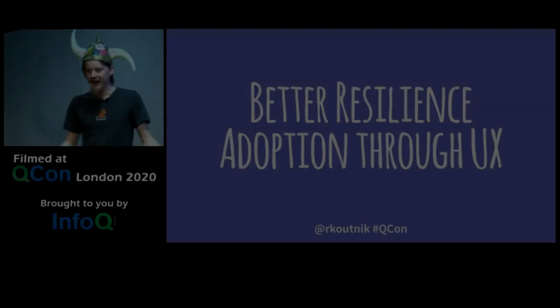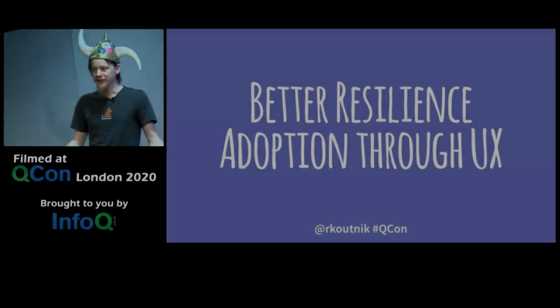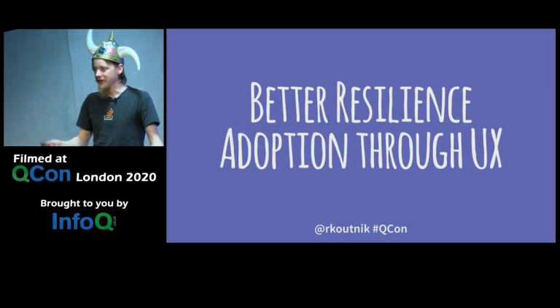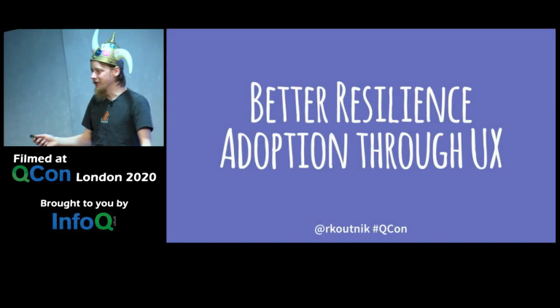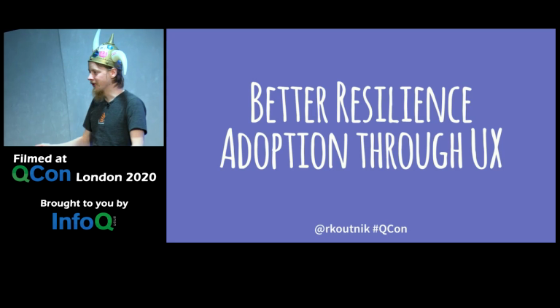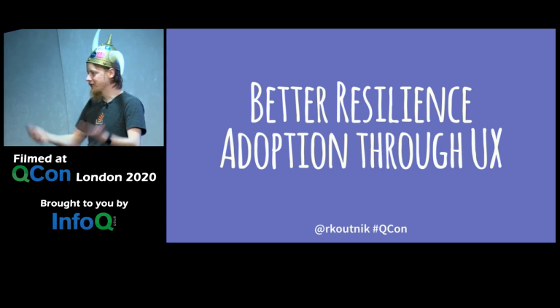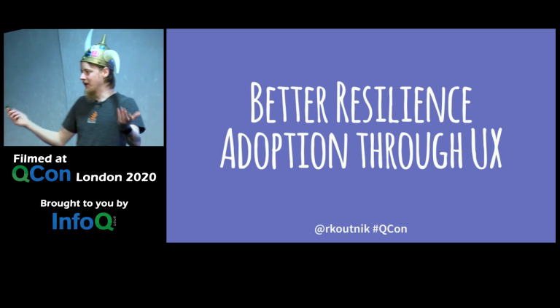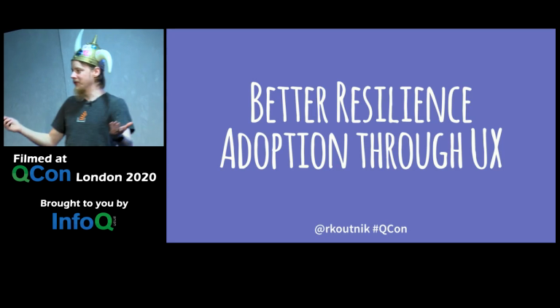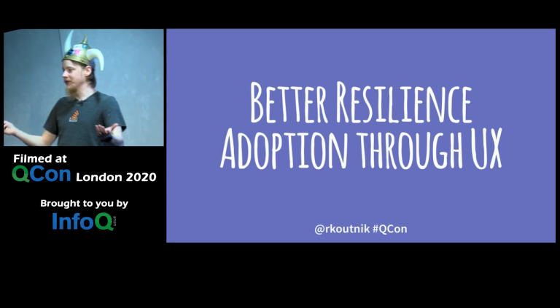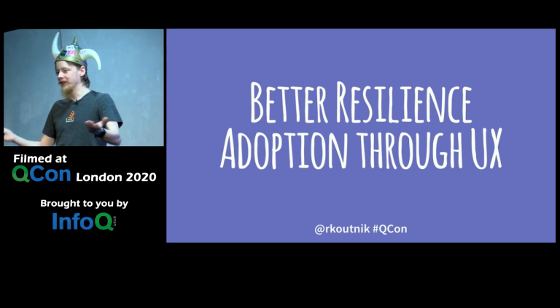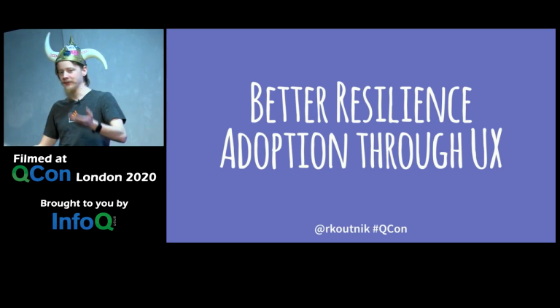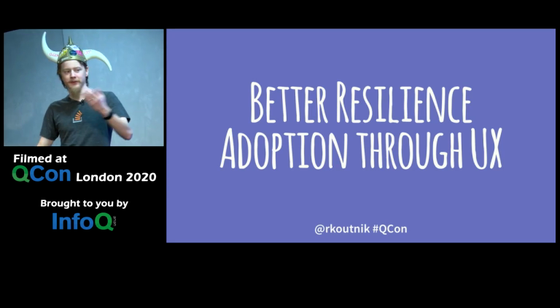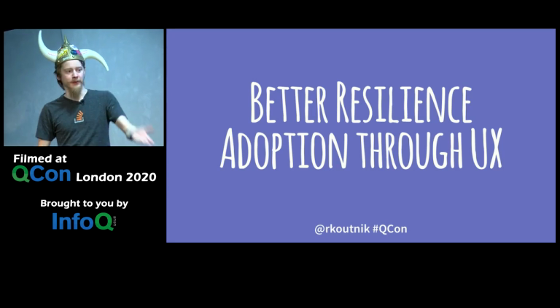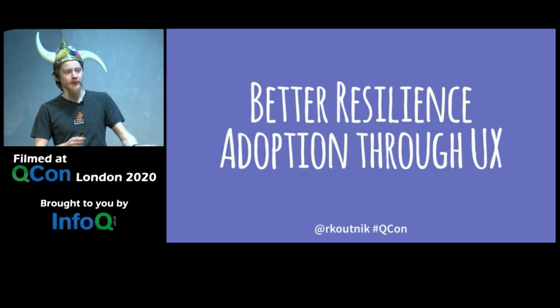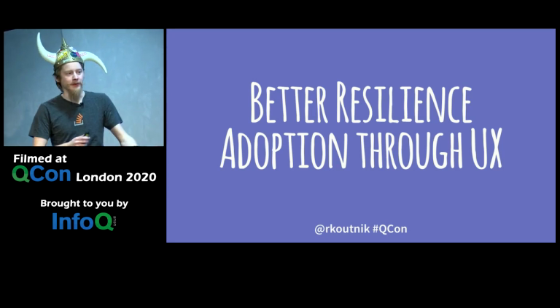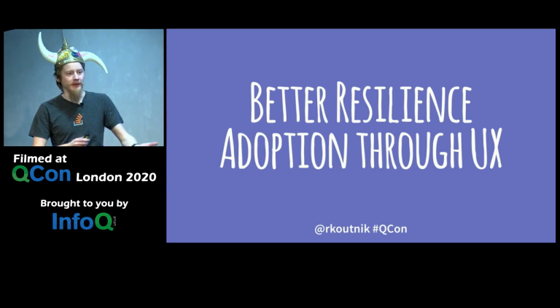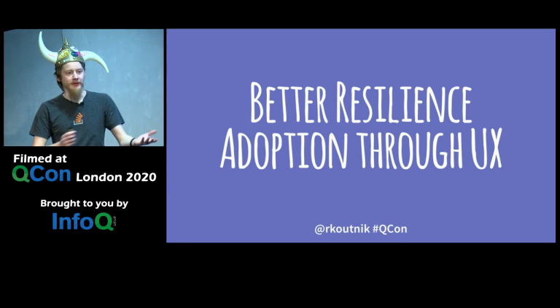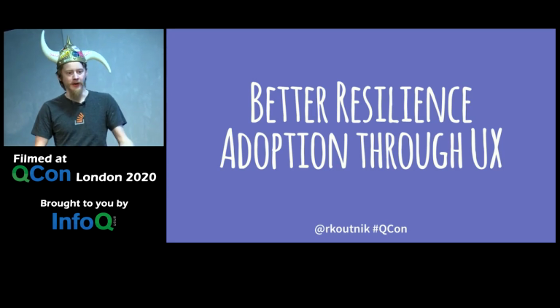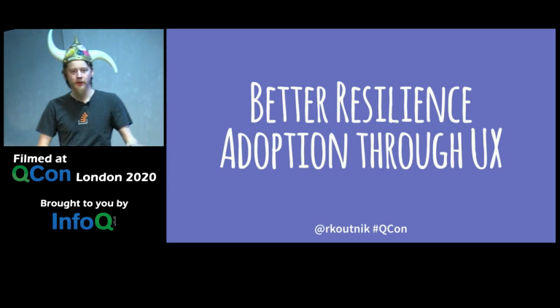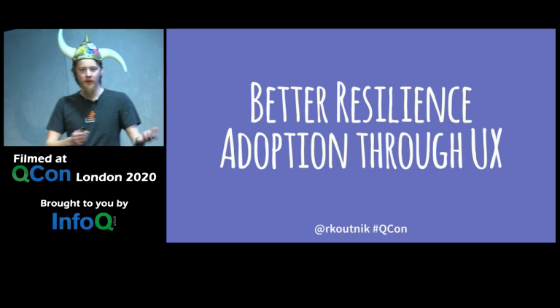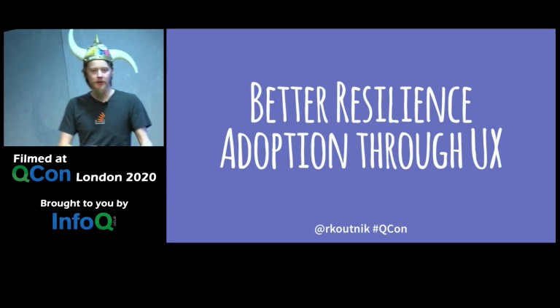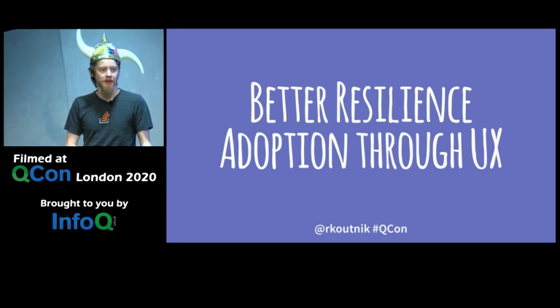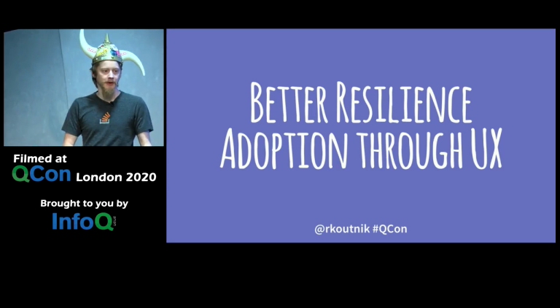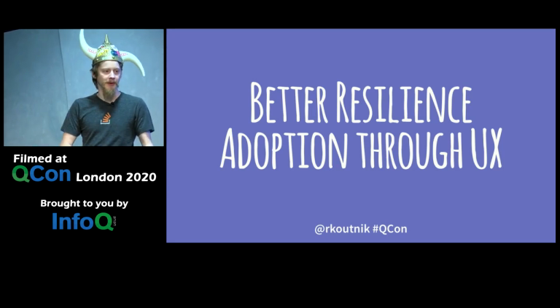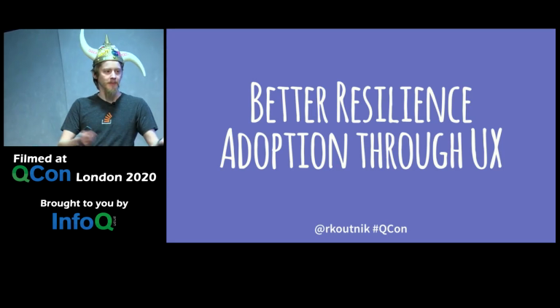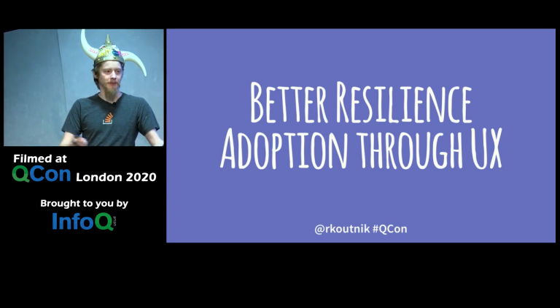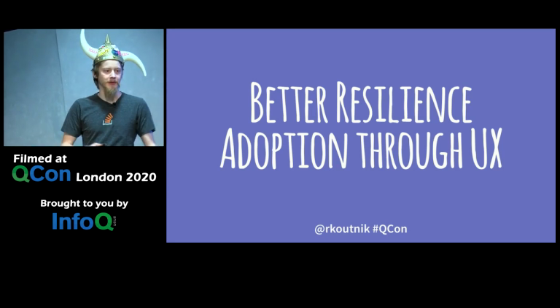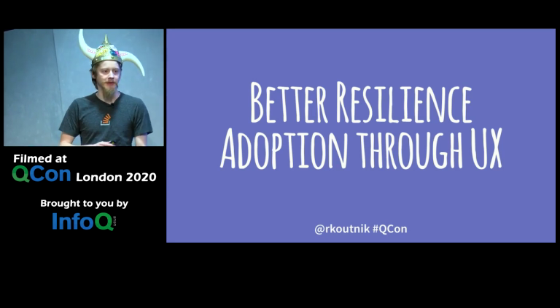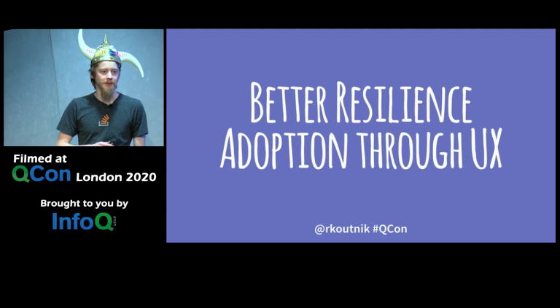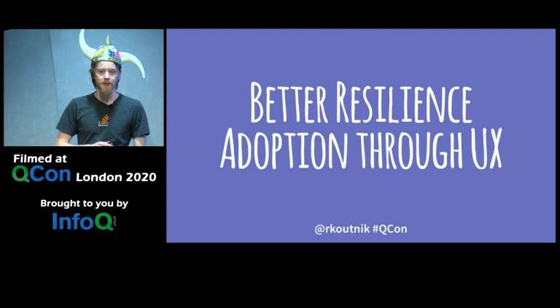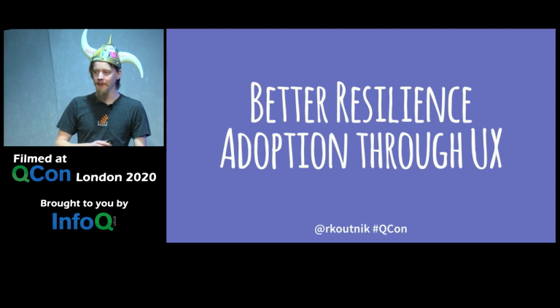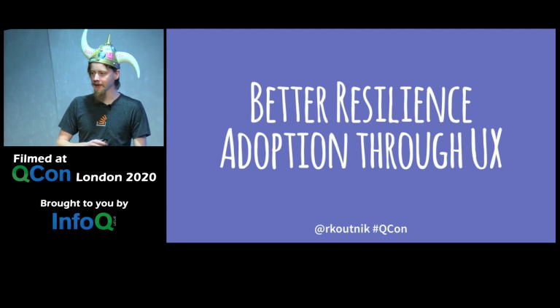This is the Better Resilience Adoption Through User Experience talk, where we are going to talk about better resilience adoption through UX.